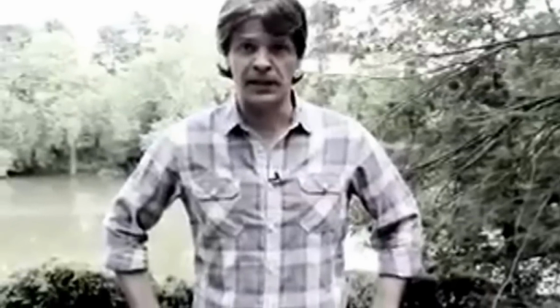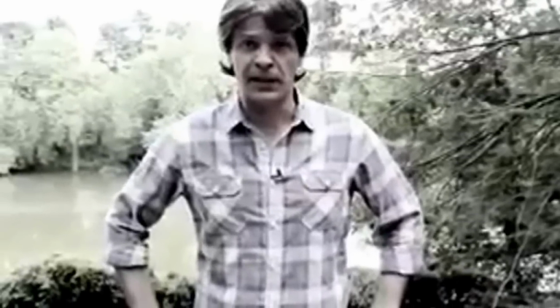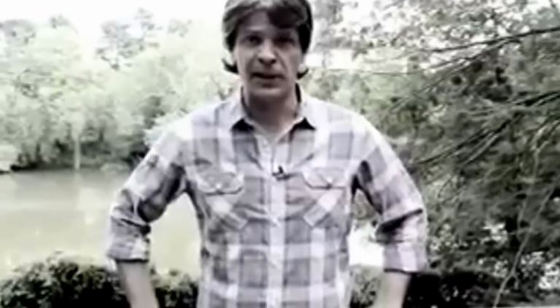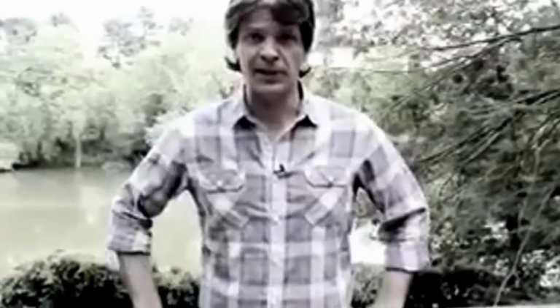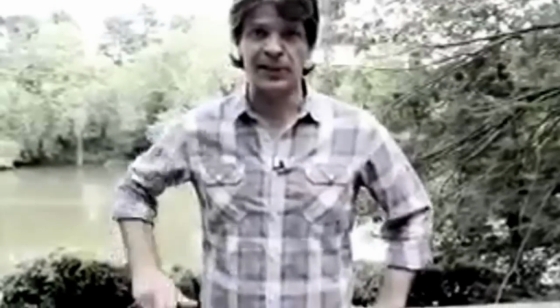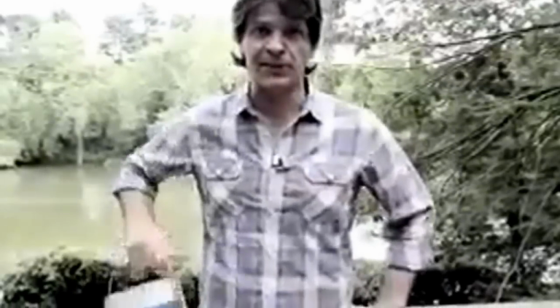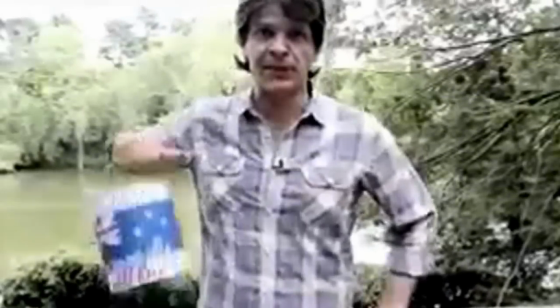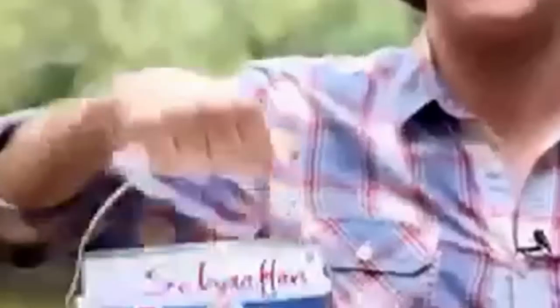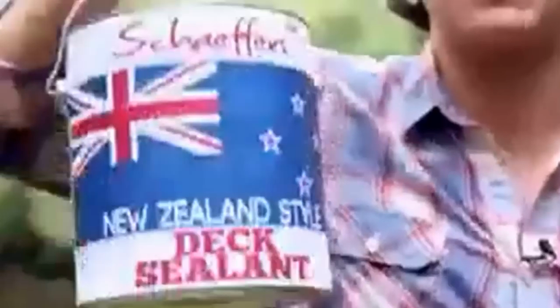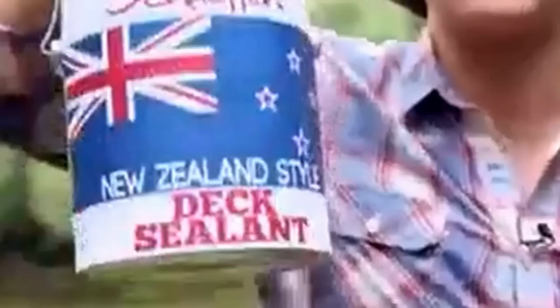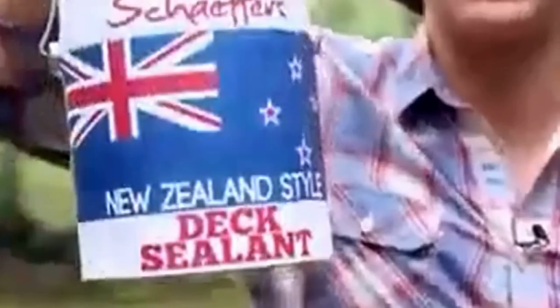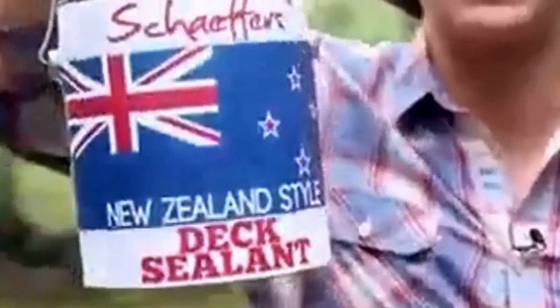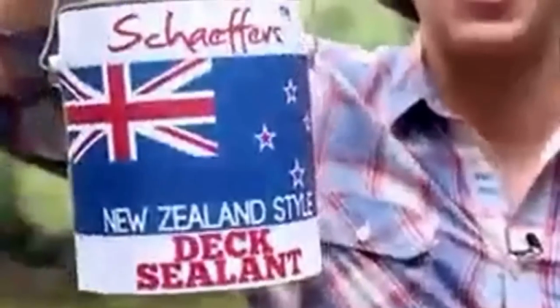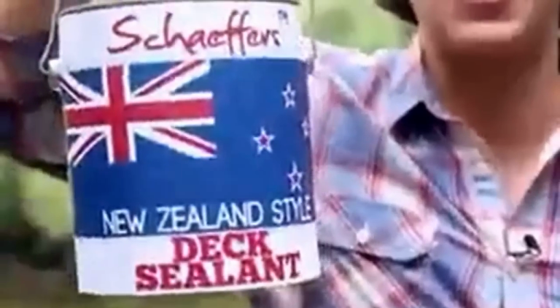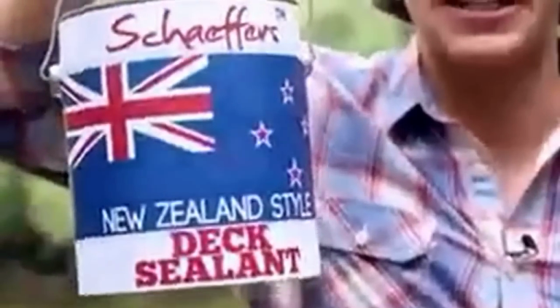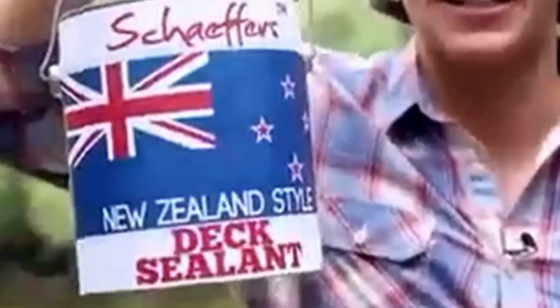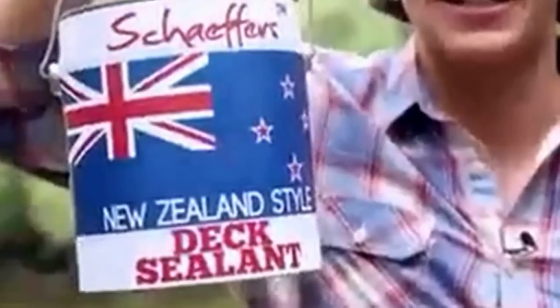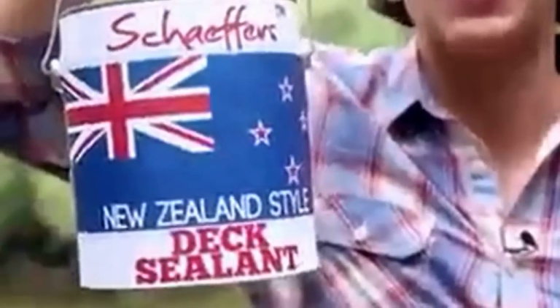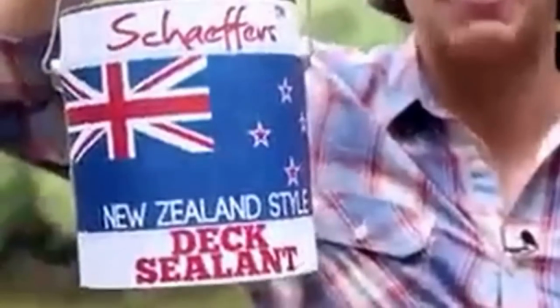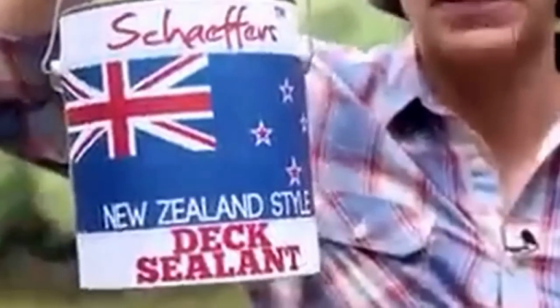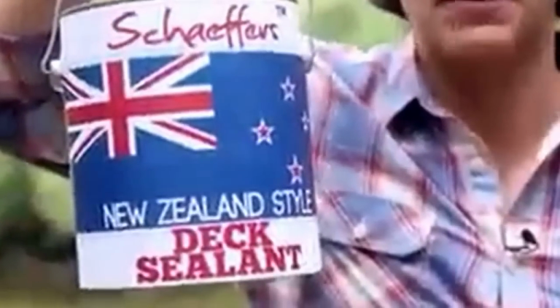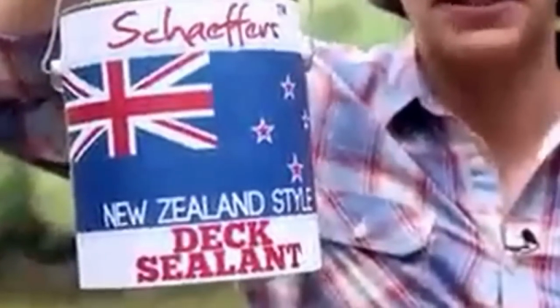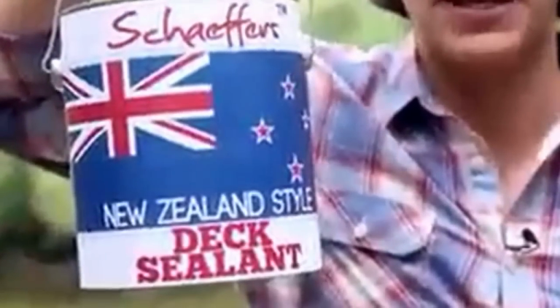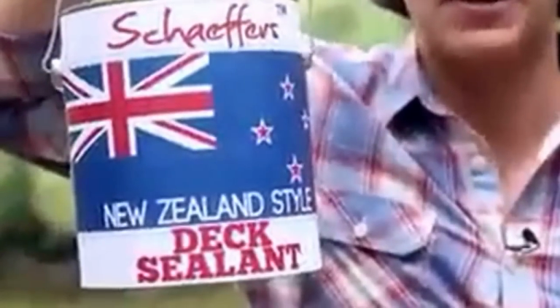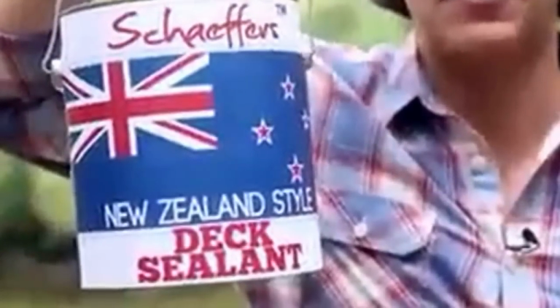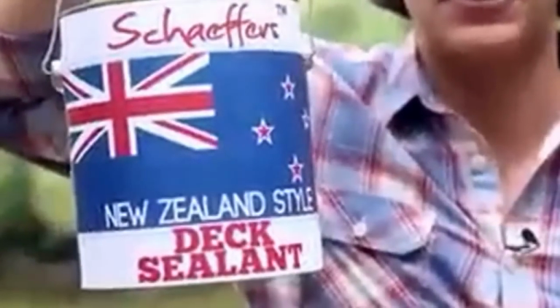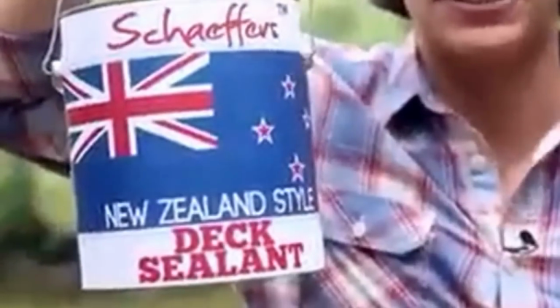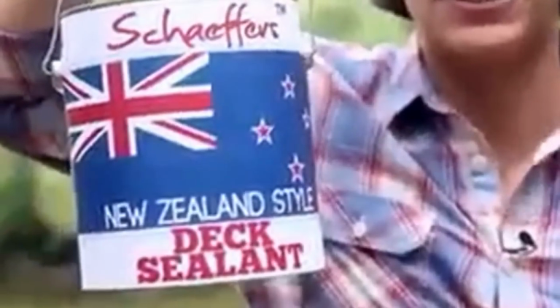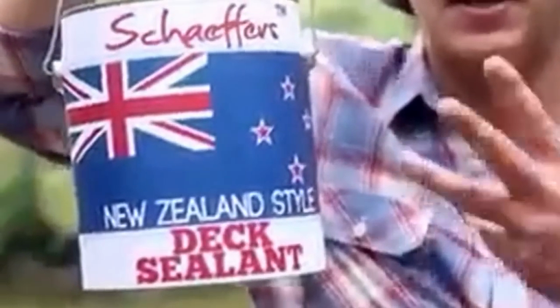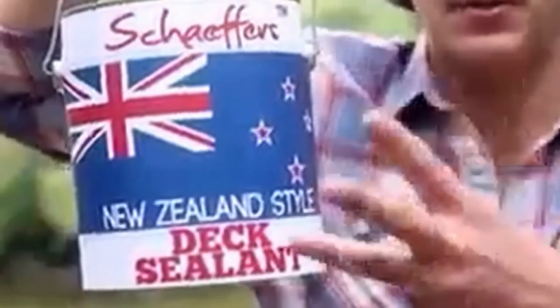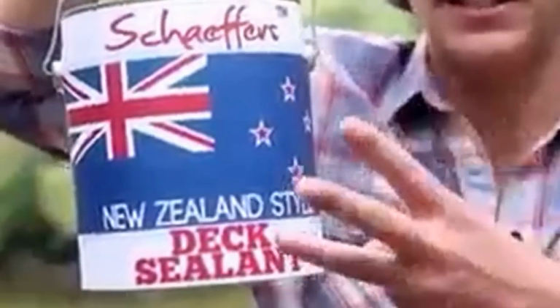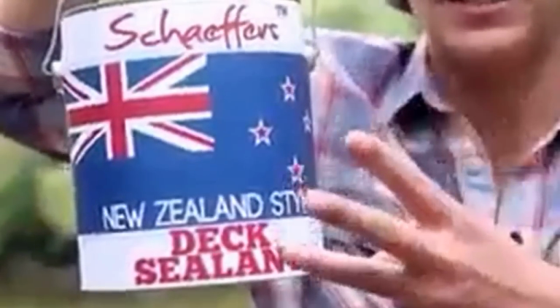Then I discovered Schaefer's New Zealand style dick sealant — the best way to take care of your dick in three easy steps.